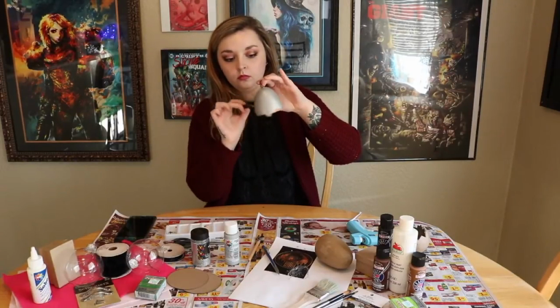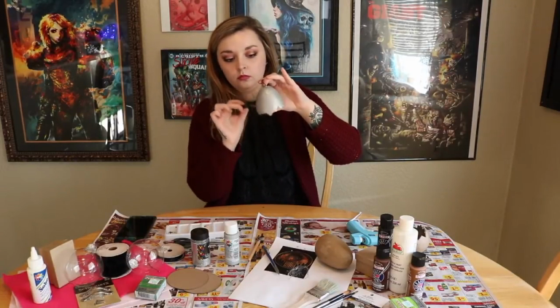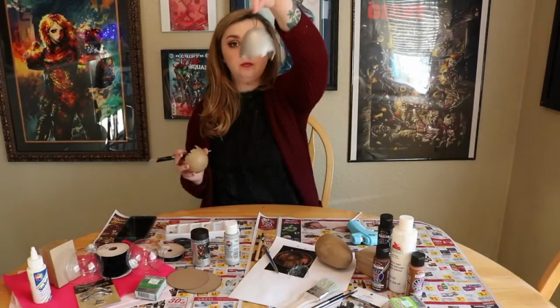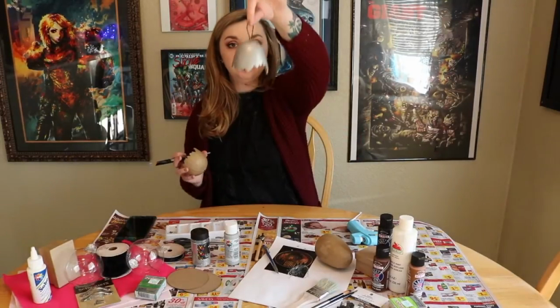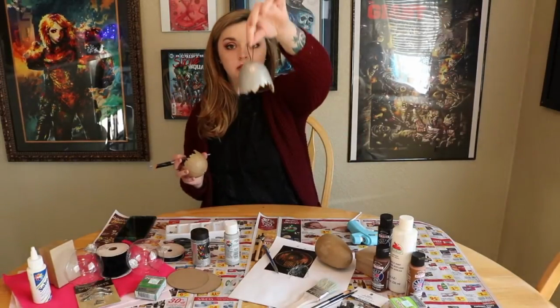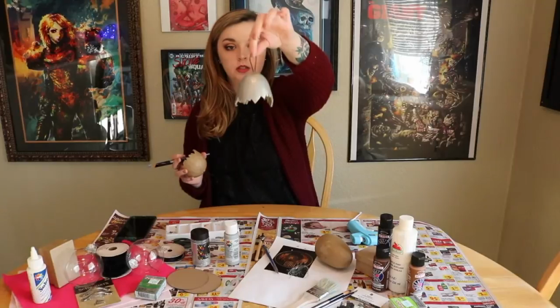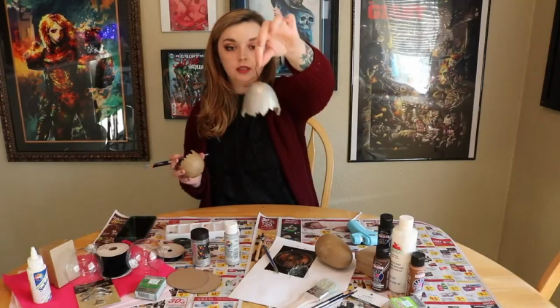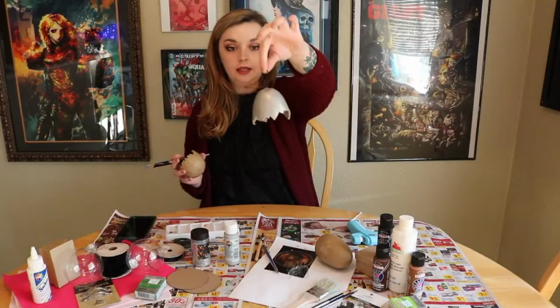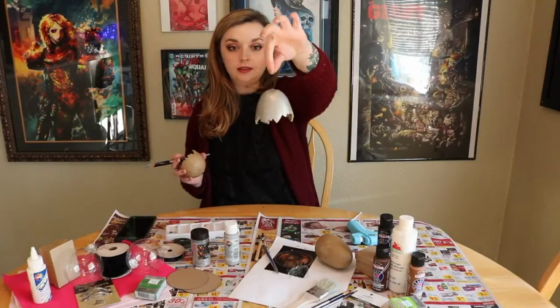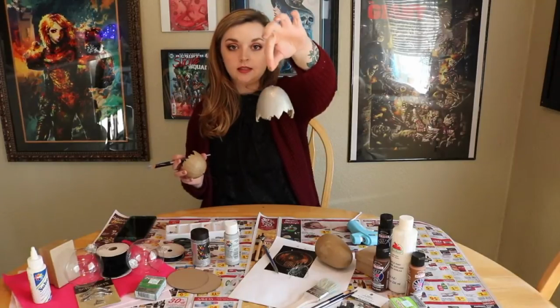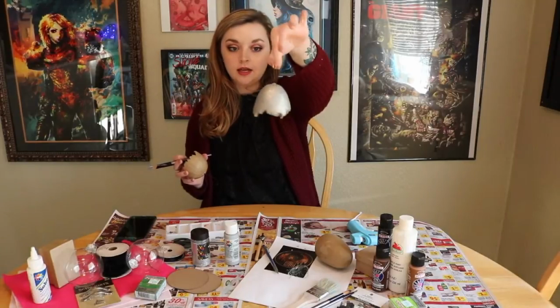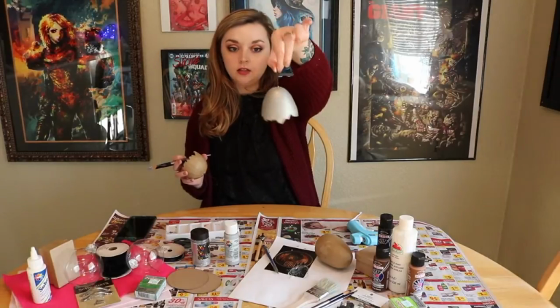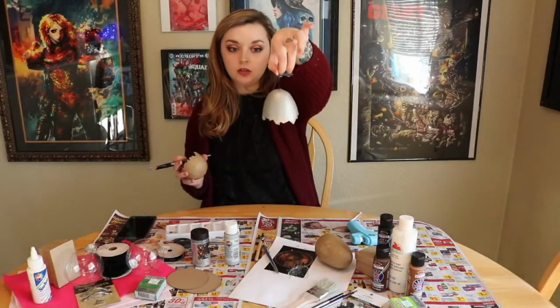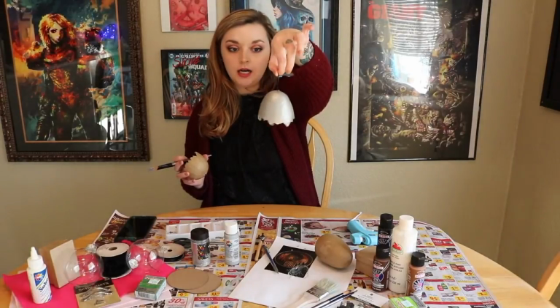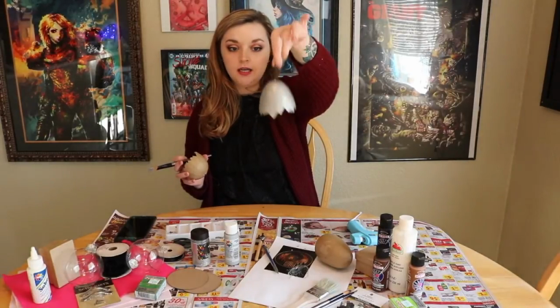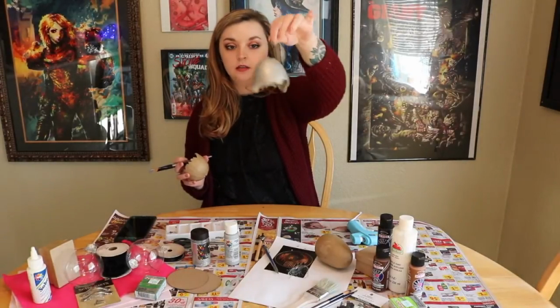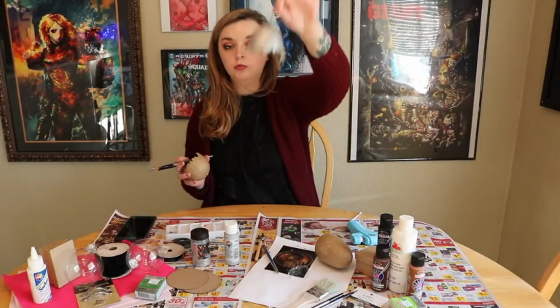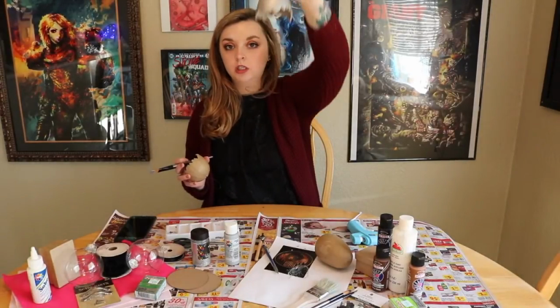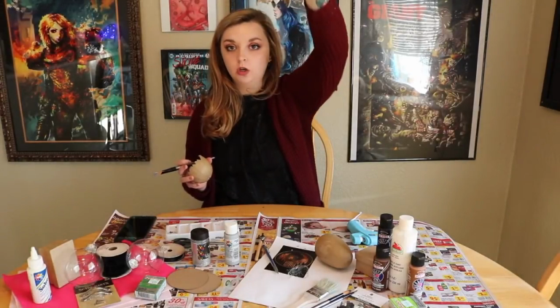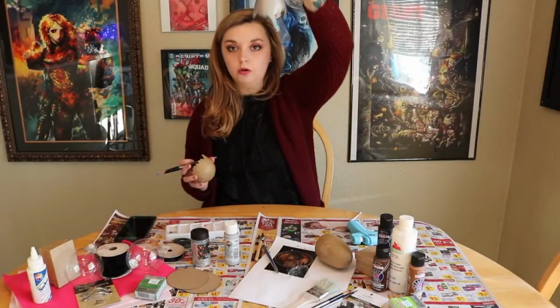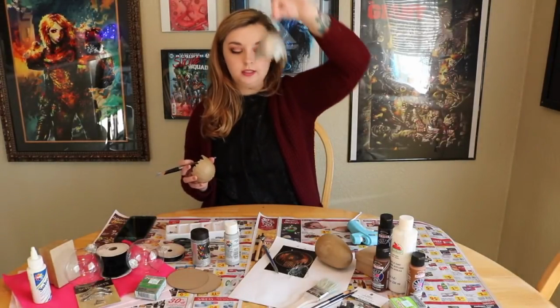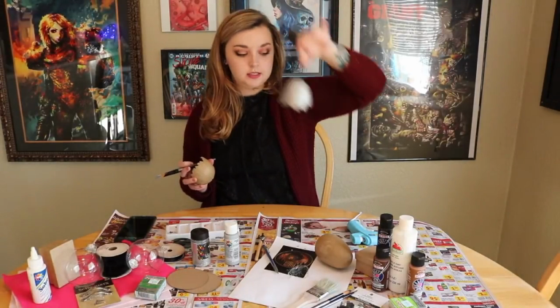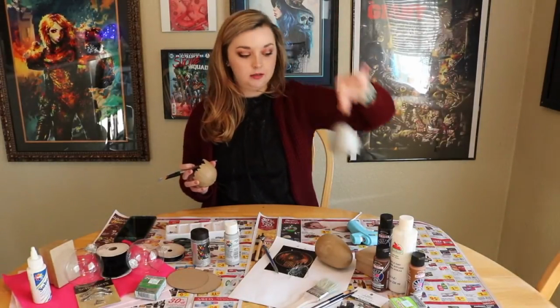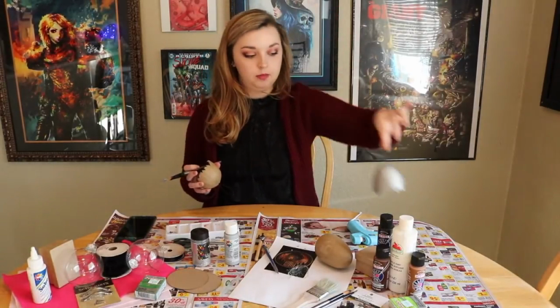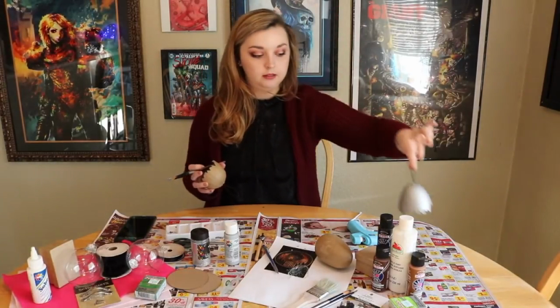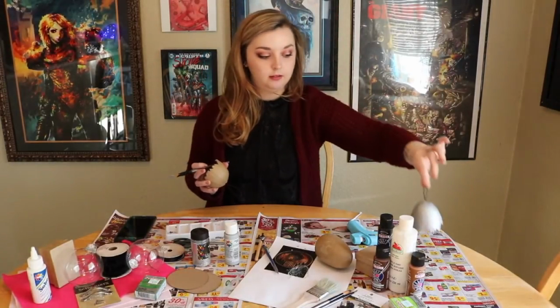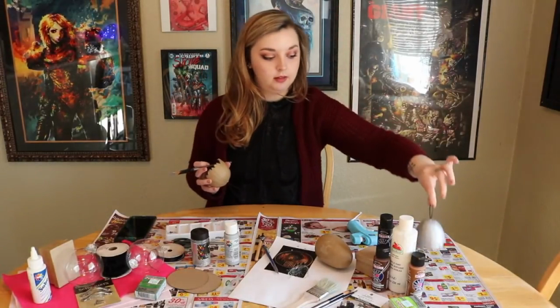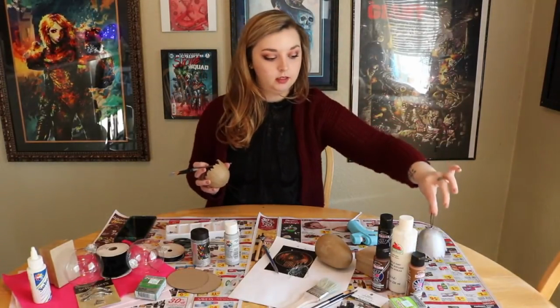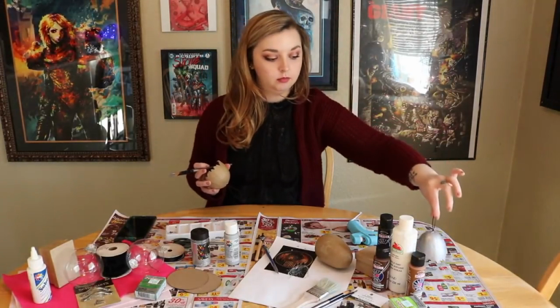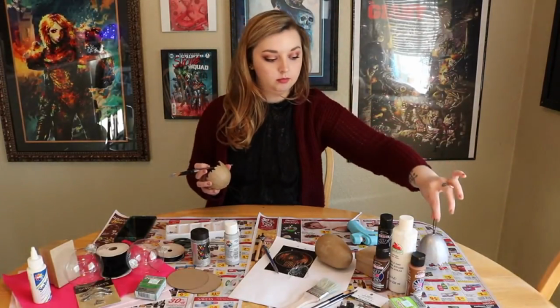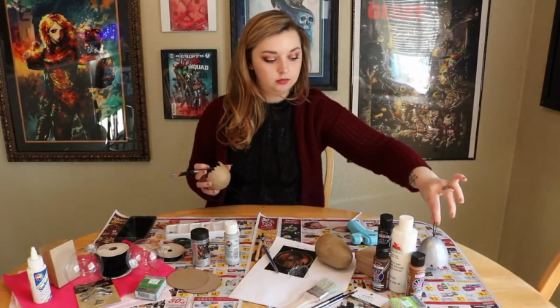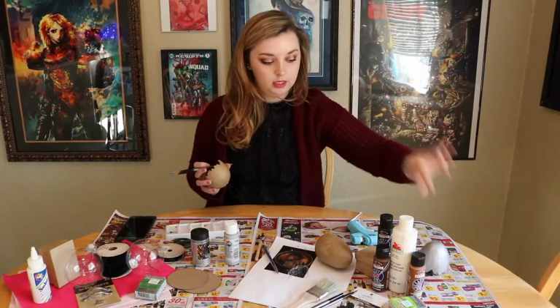We're just going to let this side dry, and then we're going to go on the inside and paint the same thing.